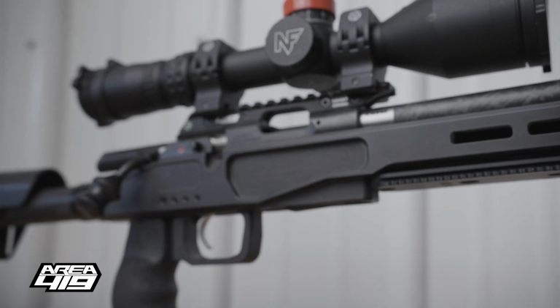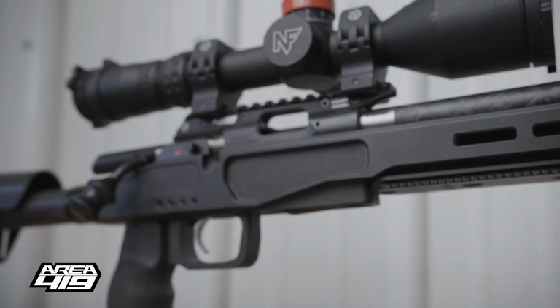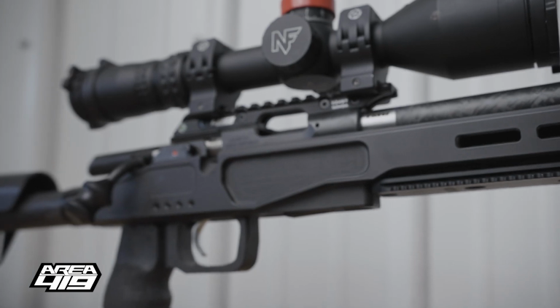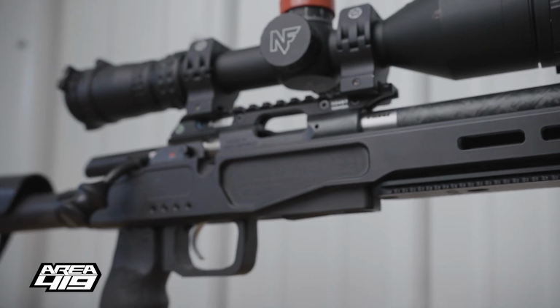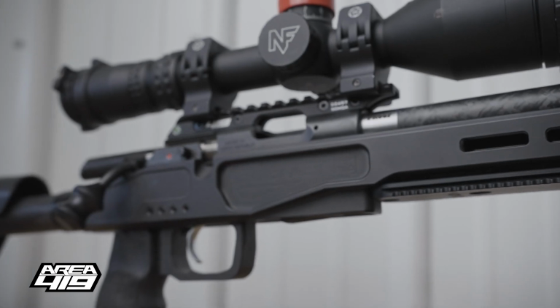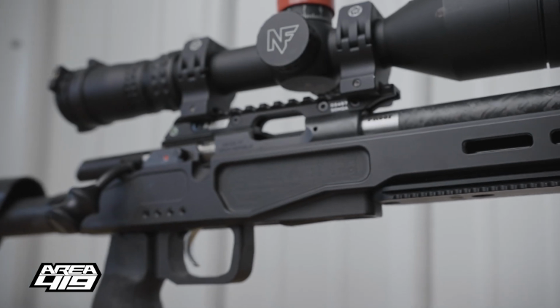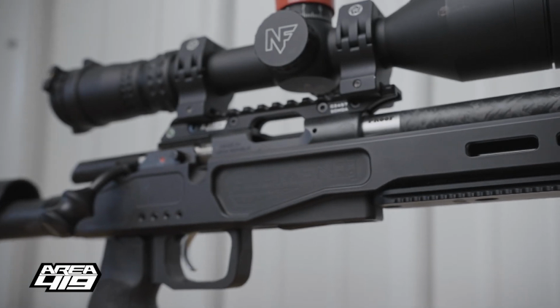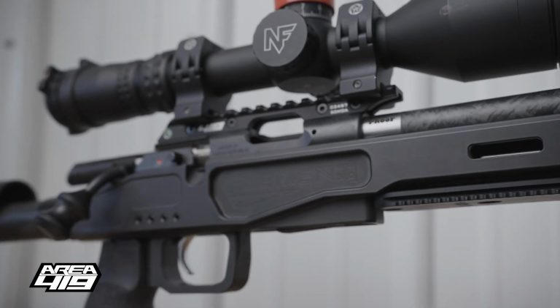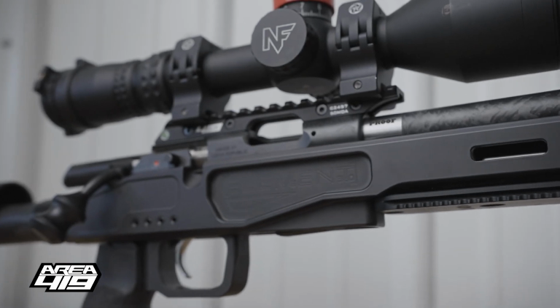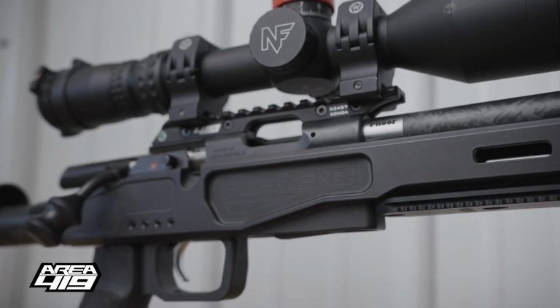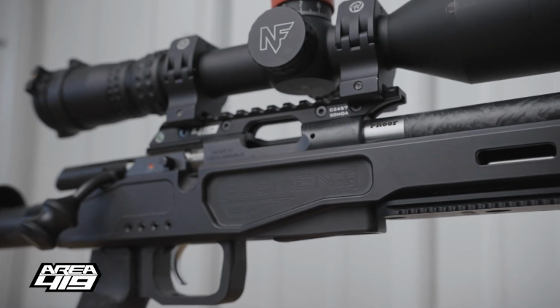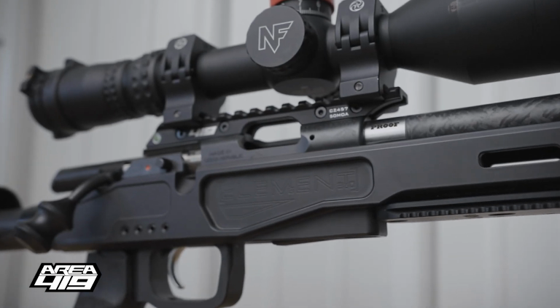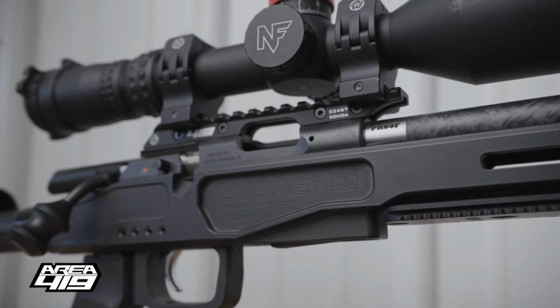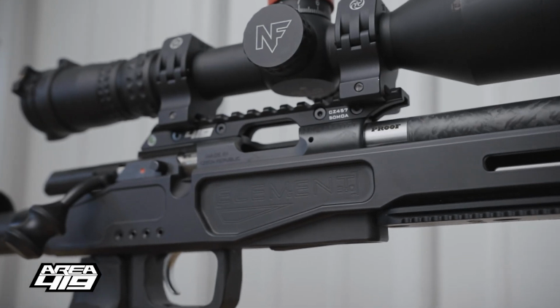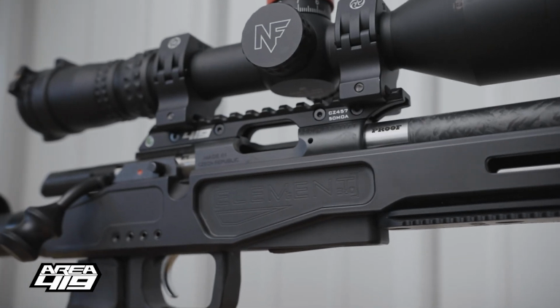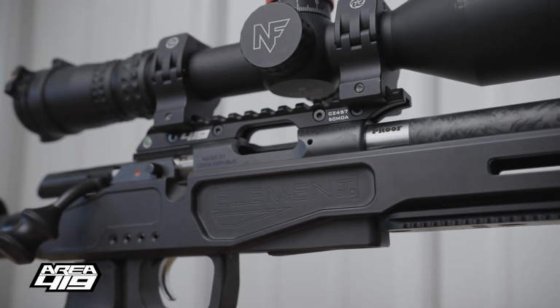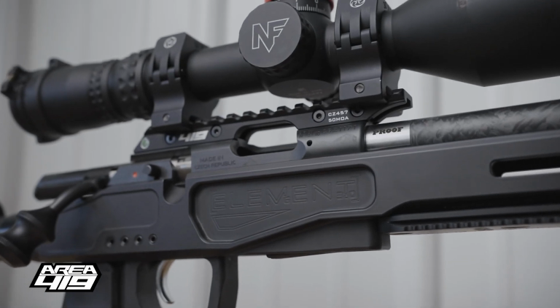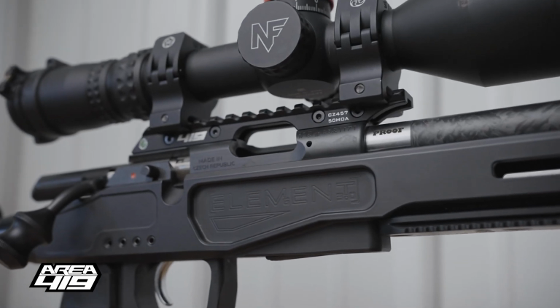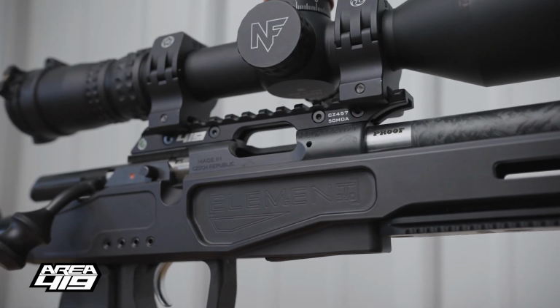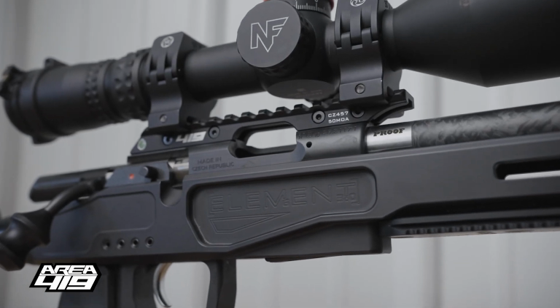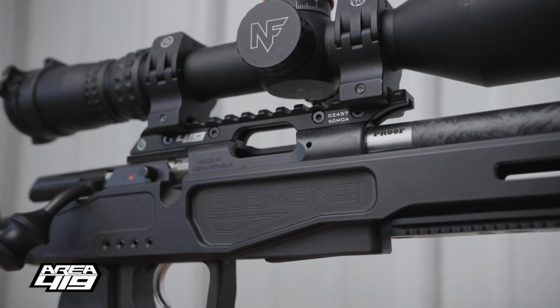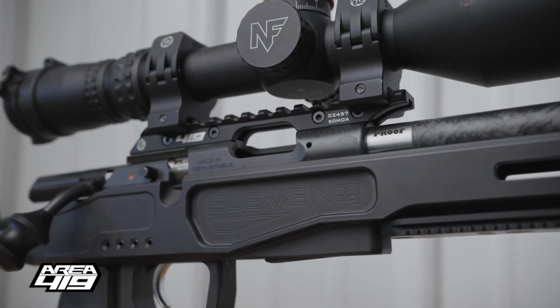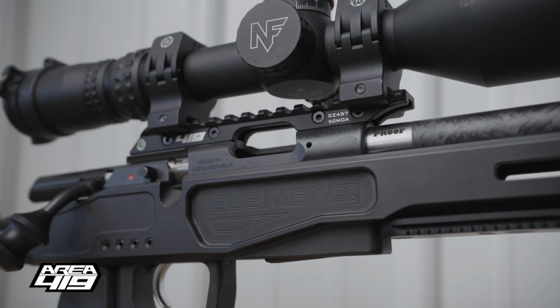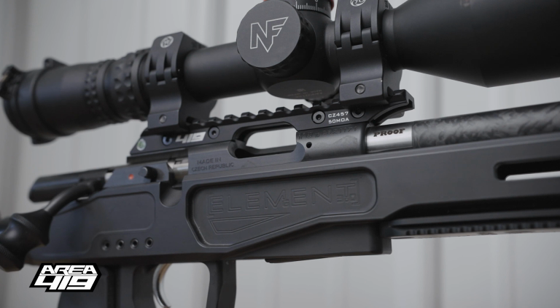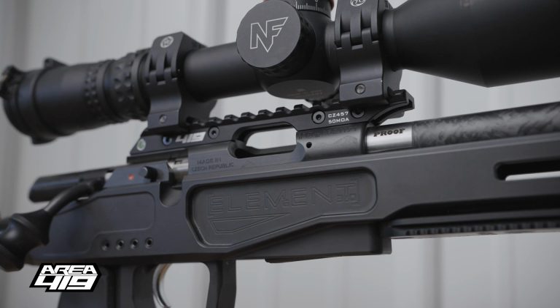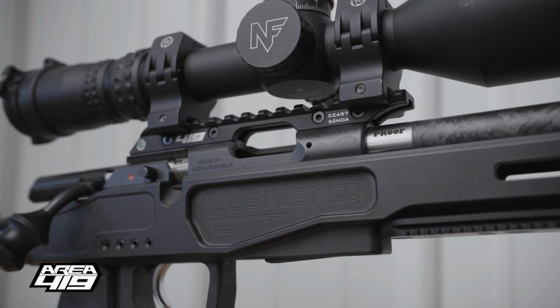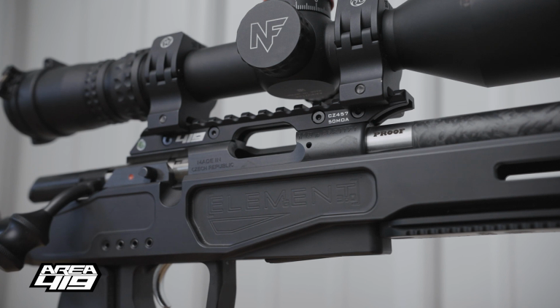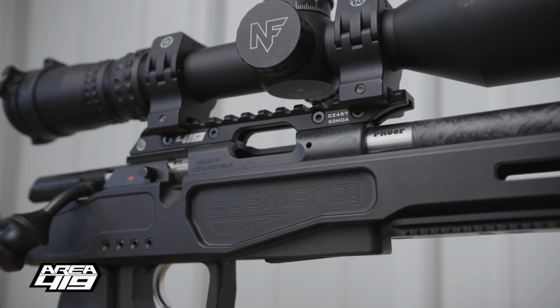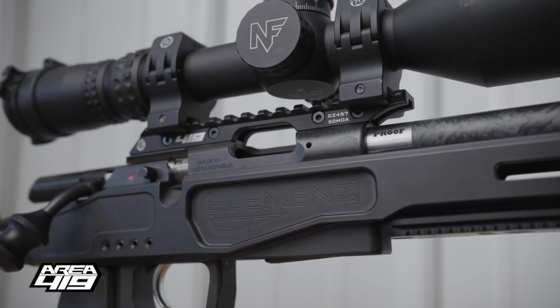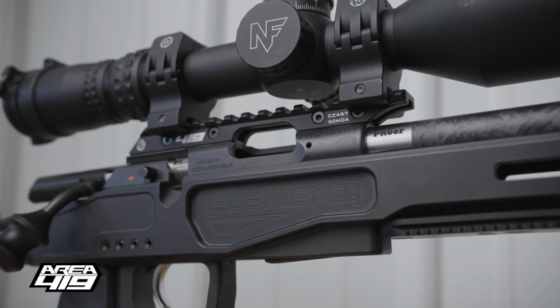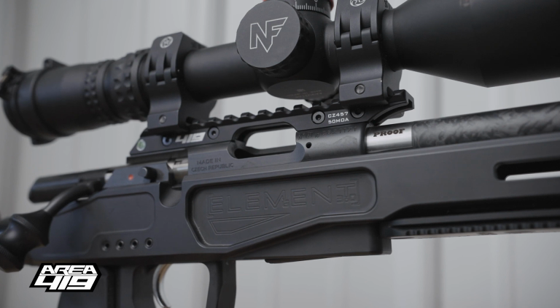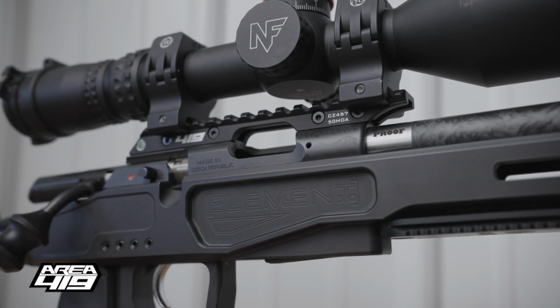This 50 MOA is for guys that have the travel in their optic and want to push that .22 as far as they can.